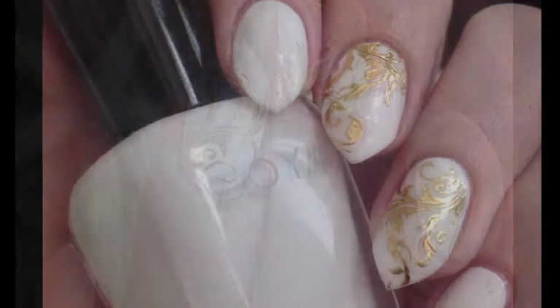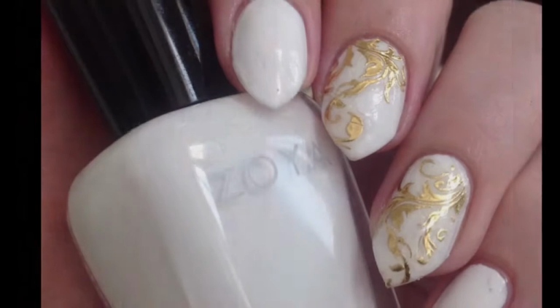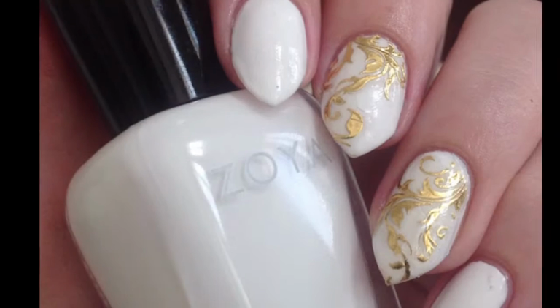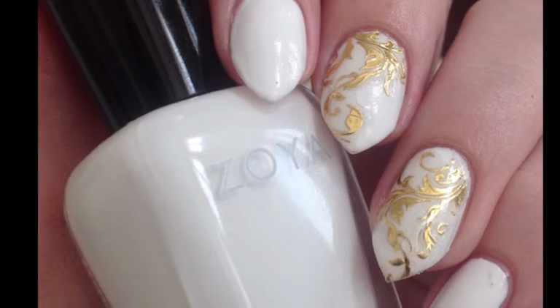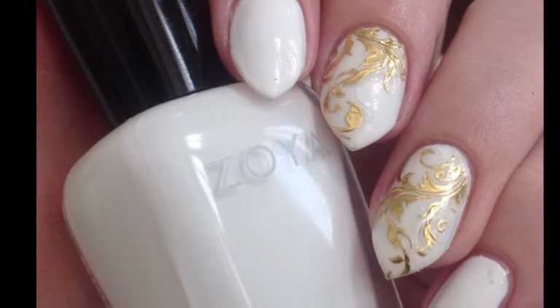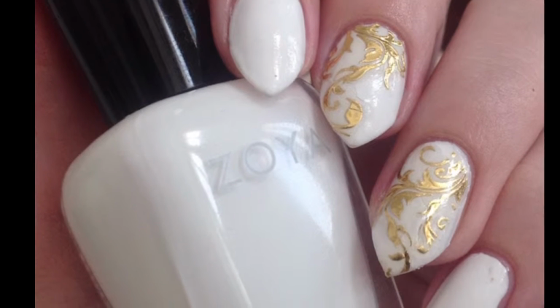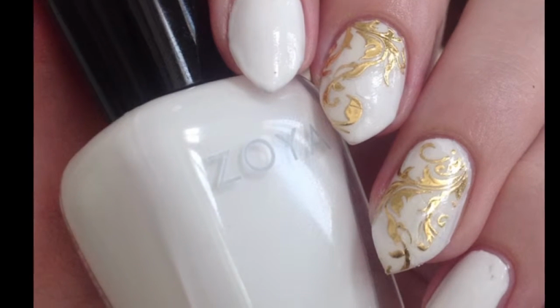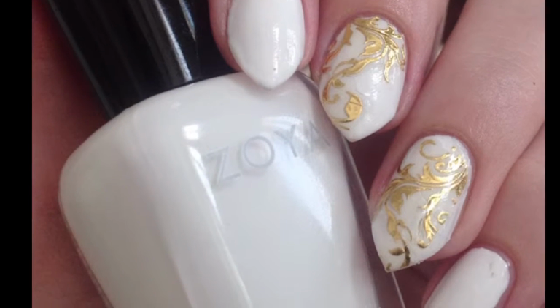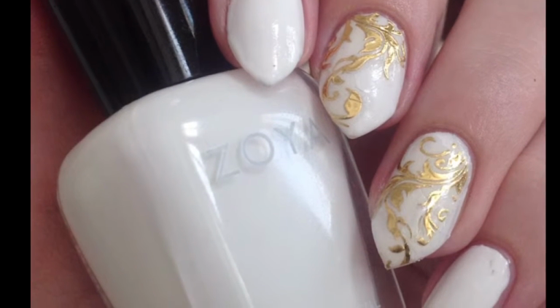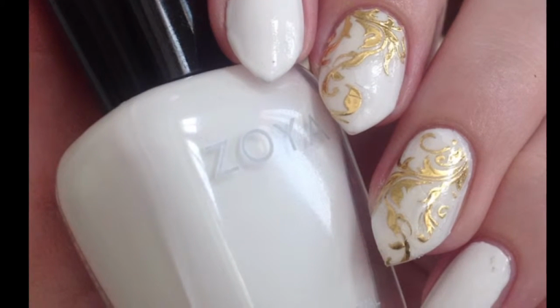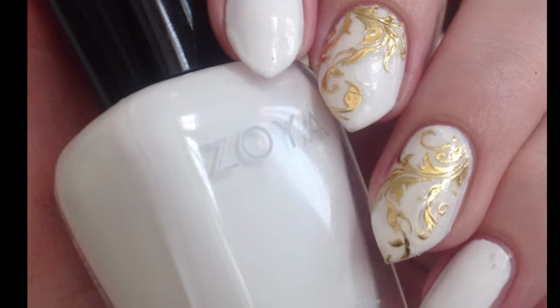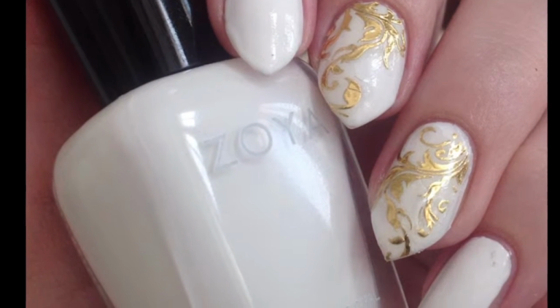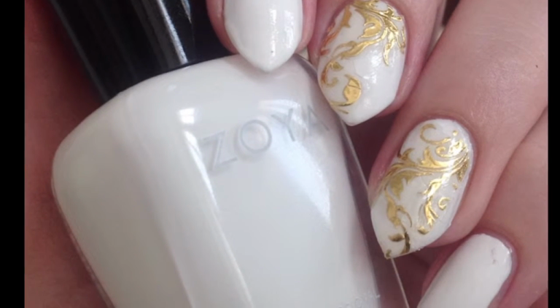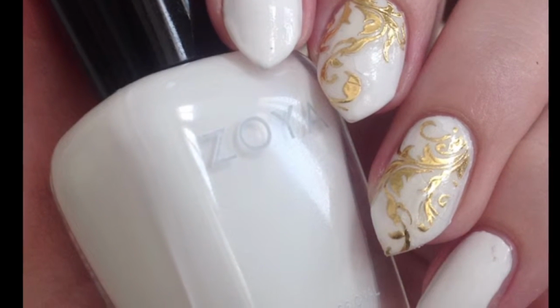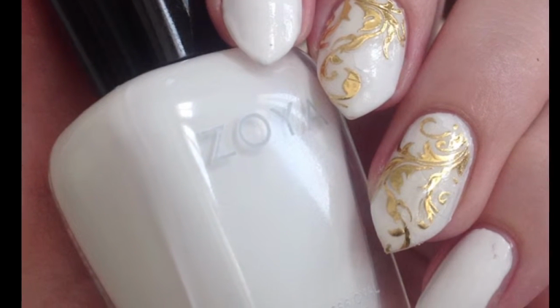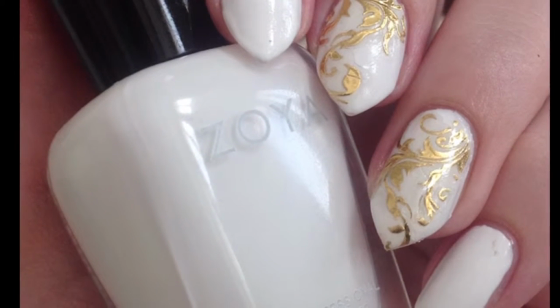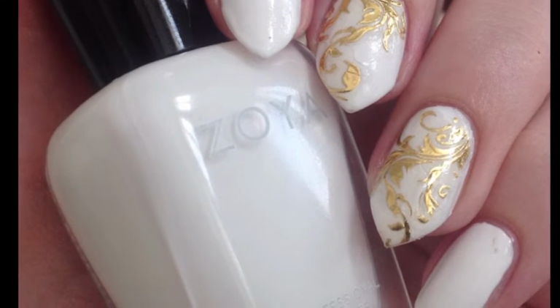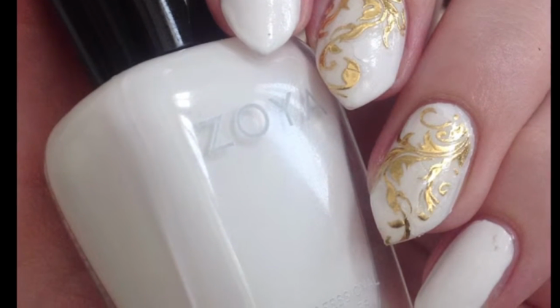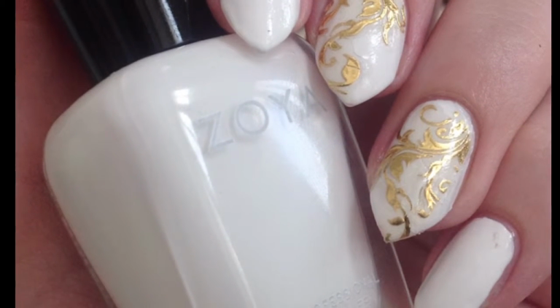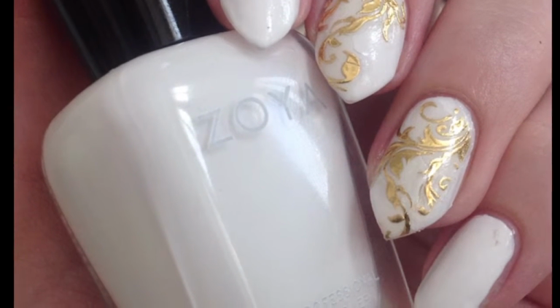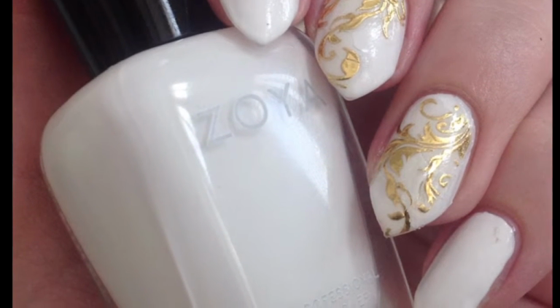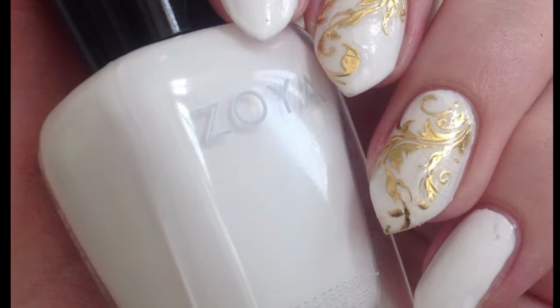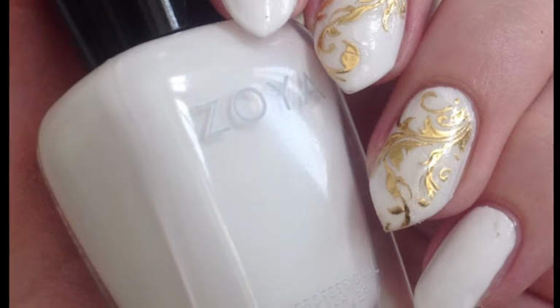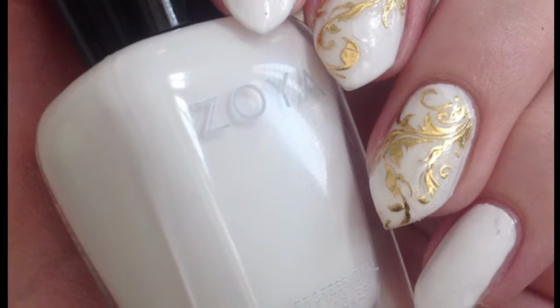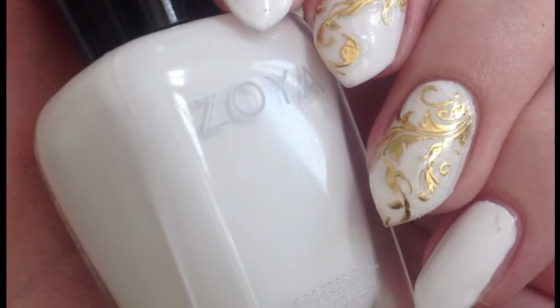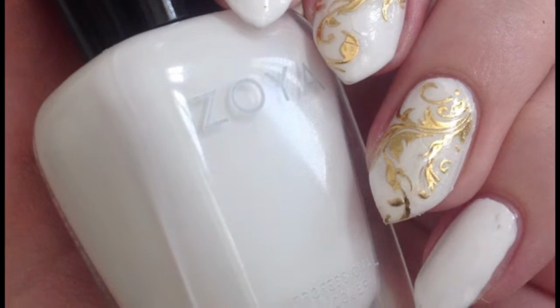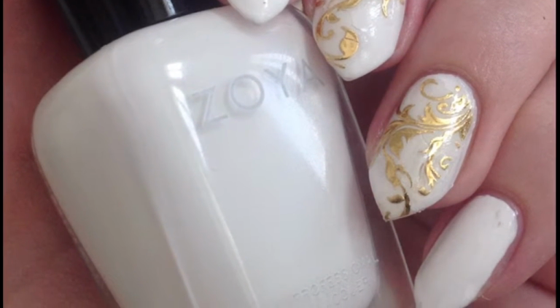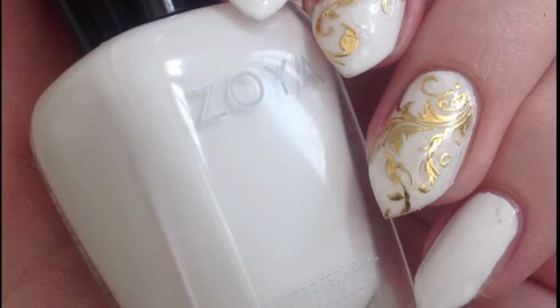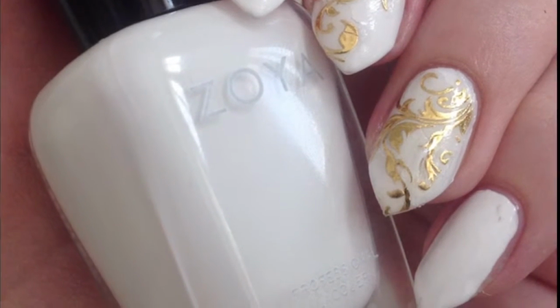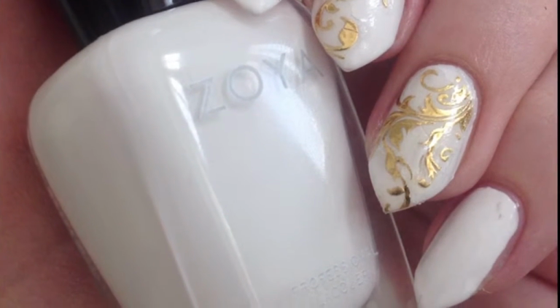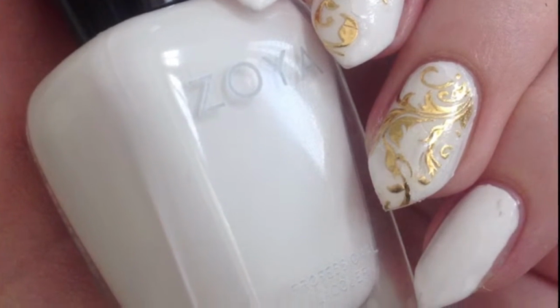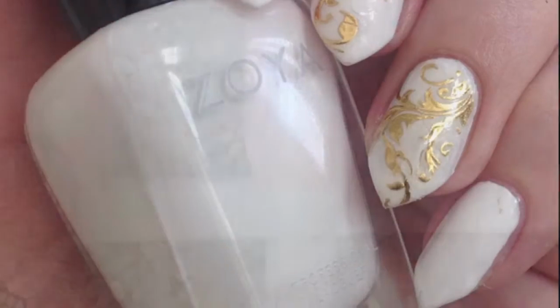Hey guys, it's Jessica with Slothy Swatches. Today I have a tutorial for these white and gold filigree nails.